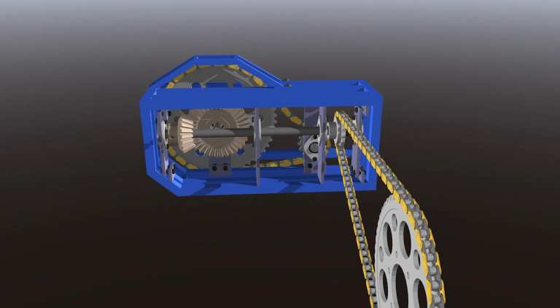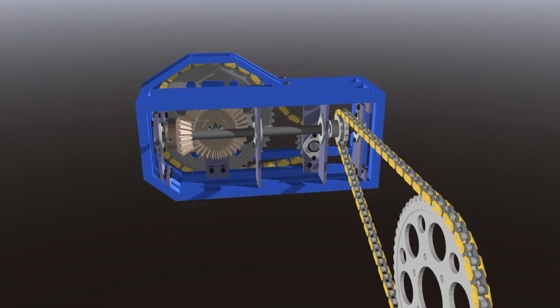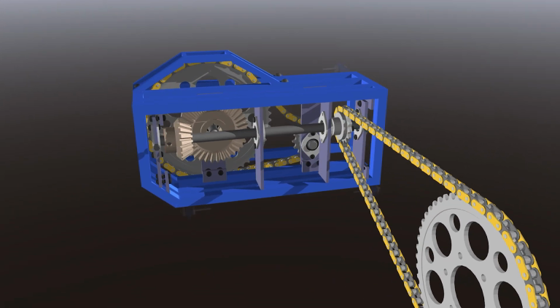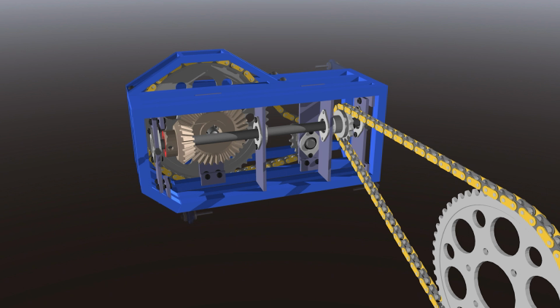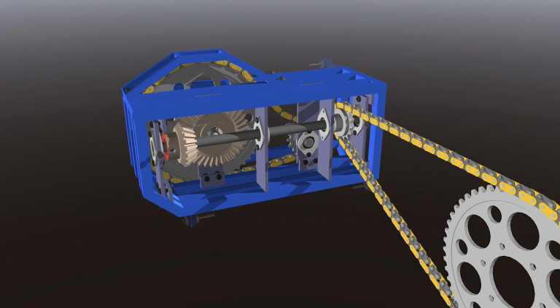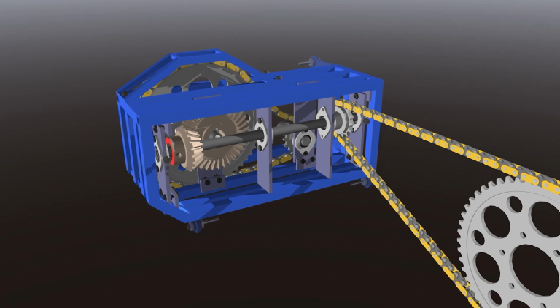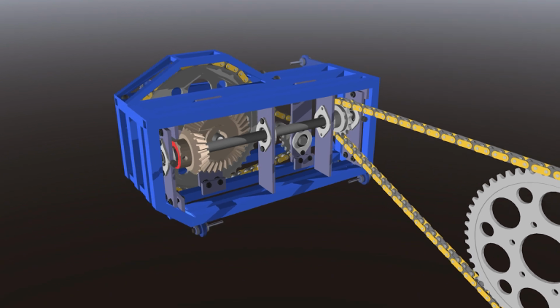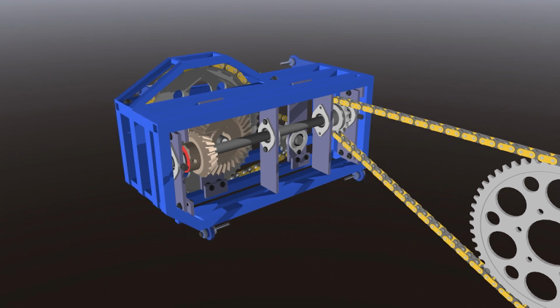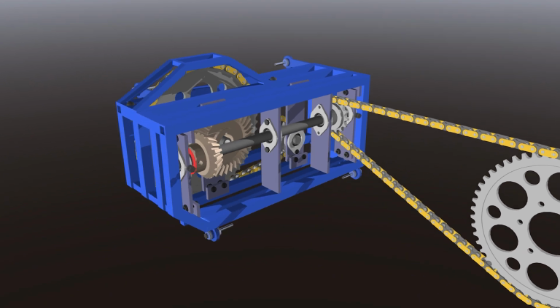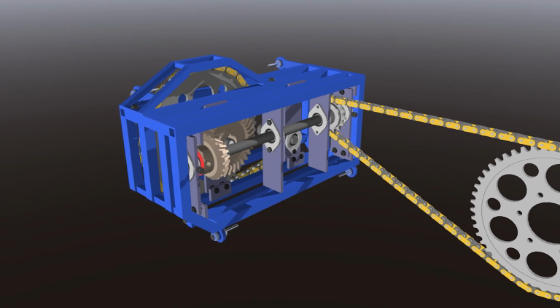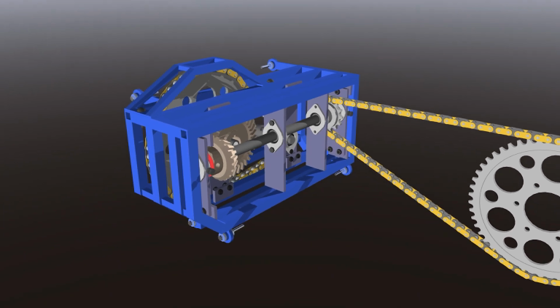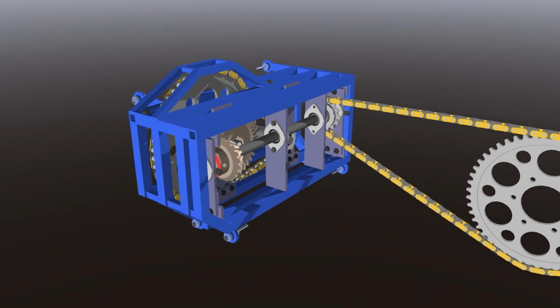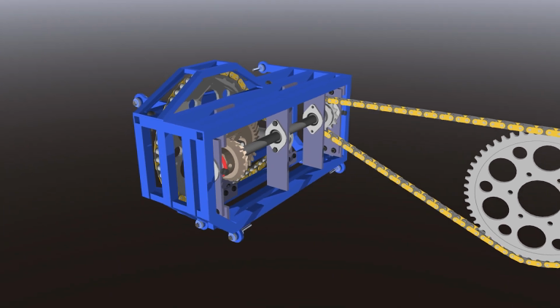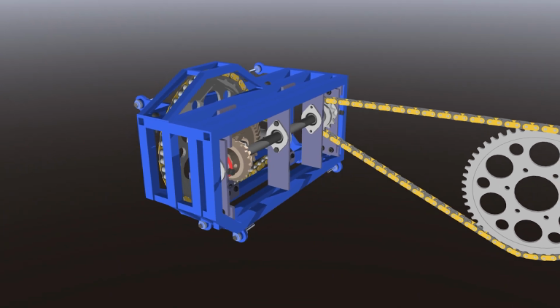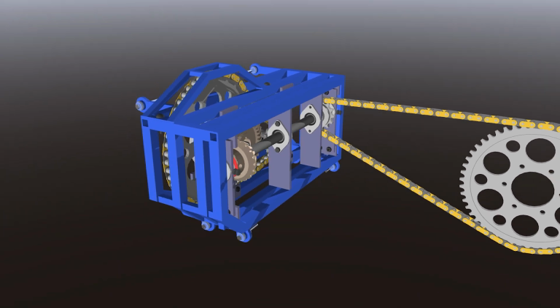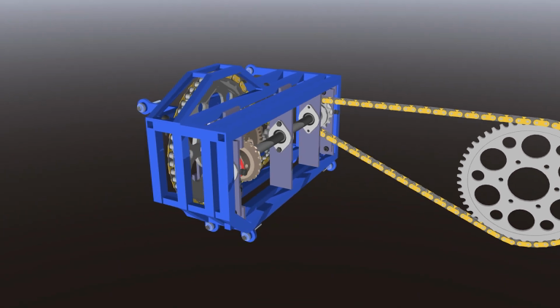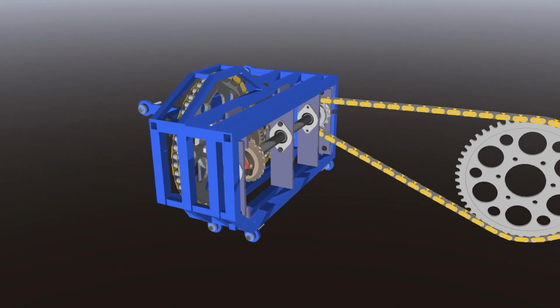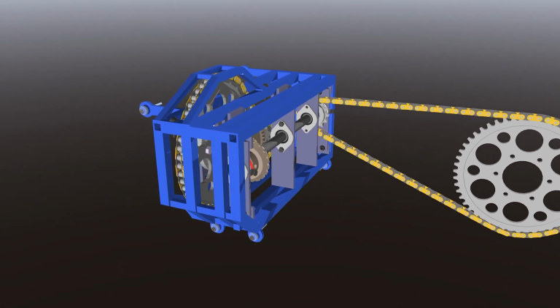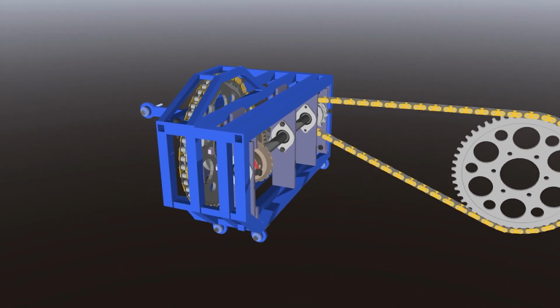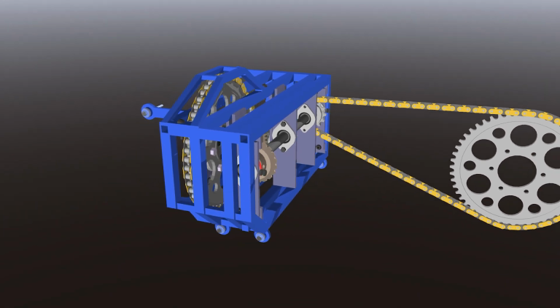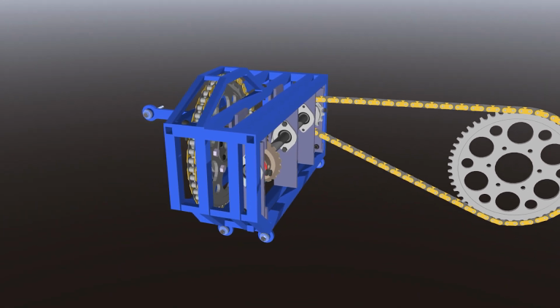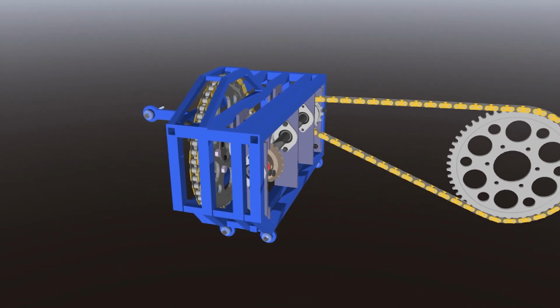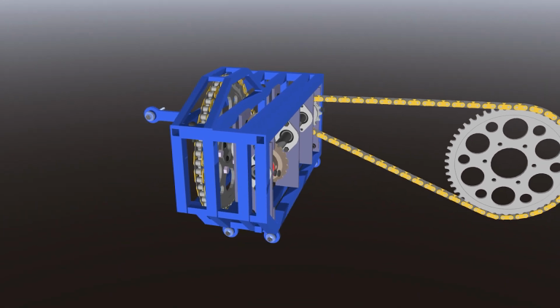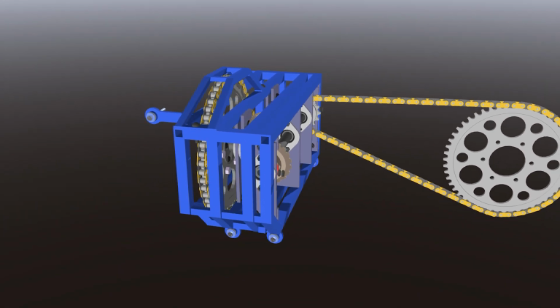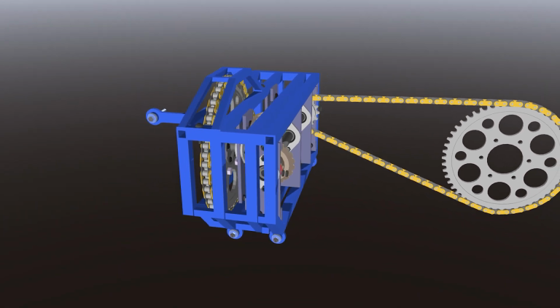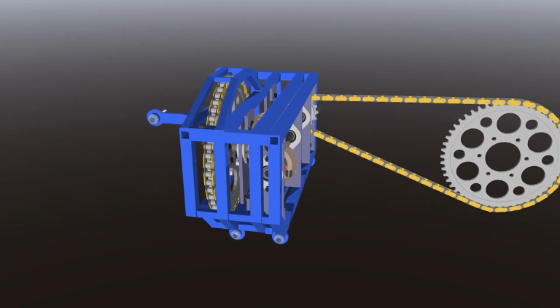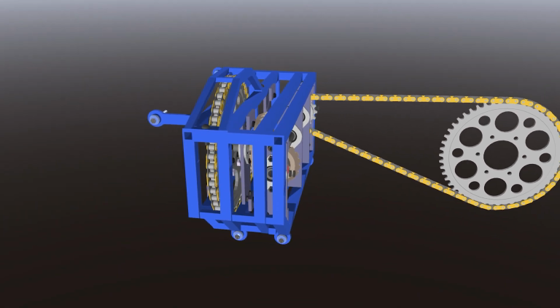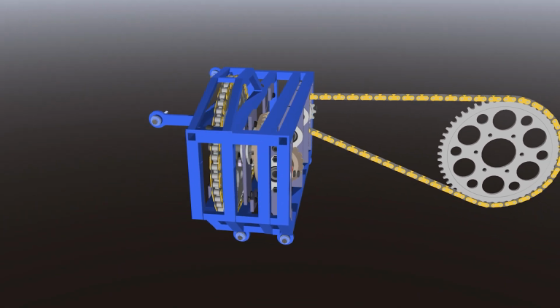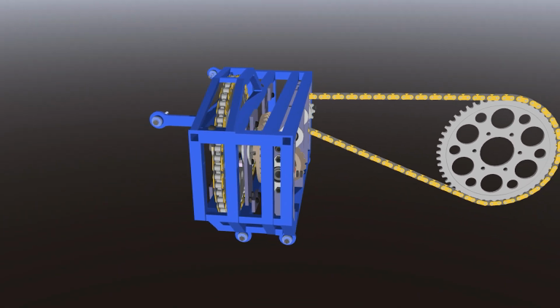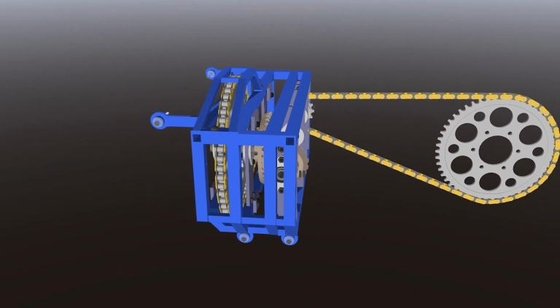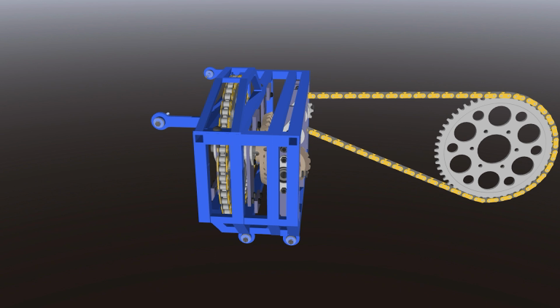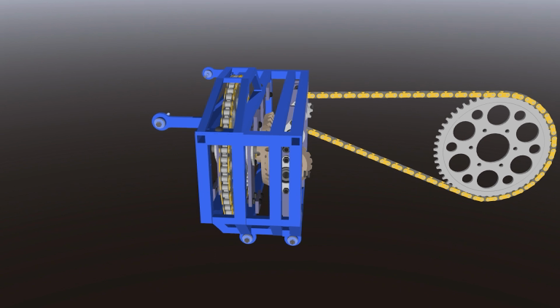I can easily alter the sprockets to change the drive ratio as well, although altering the bevel gears is much more difficult.